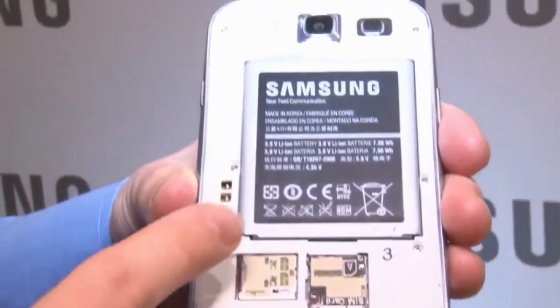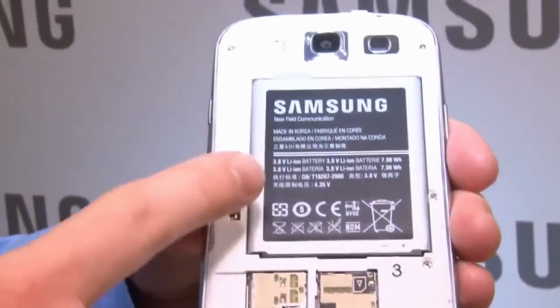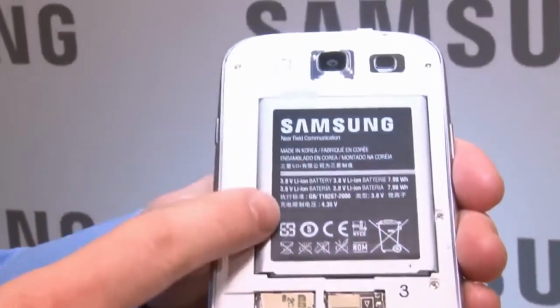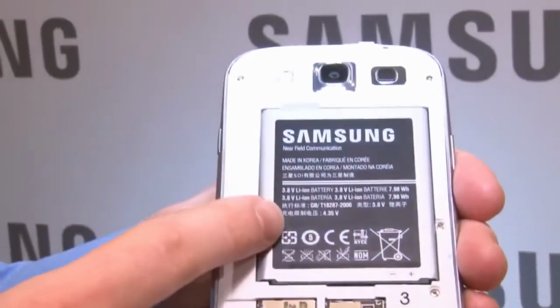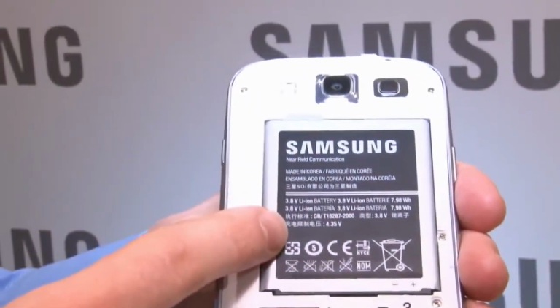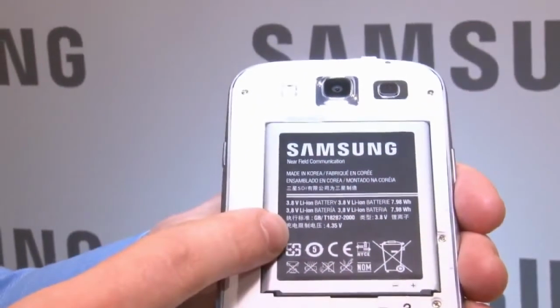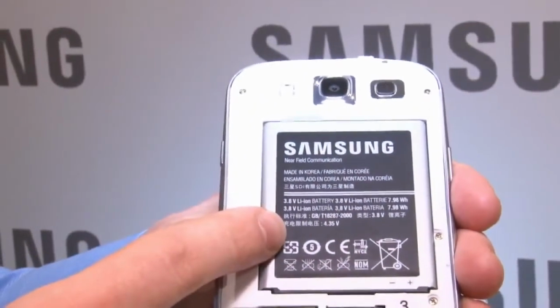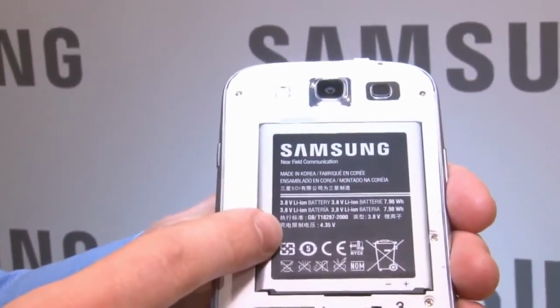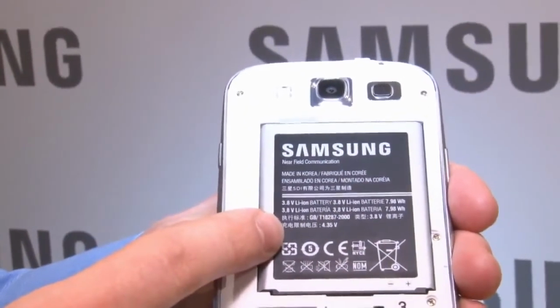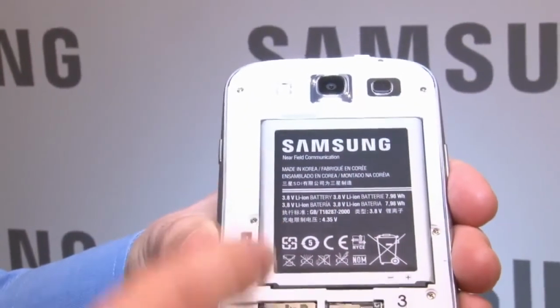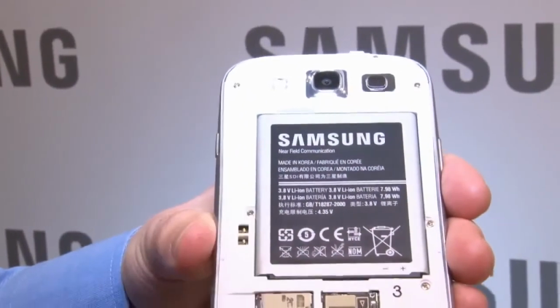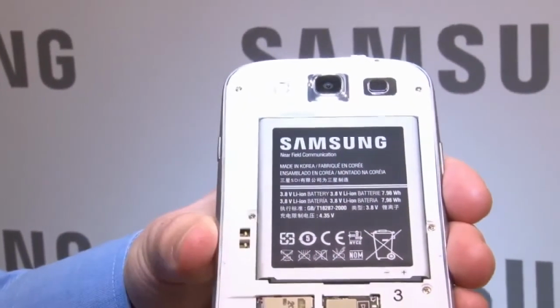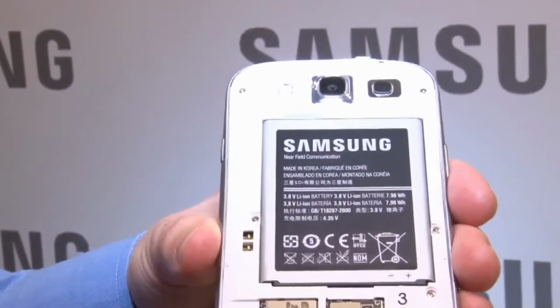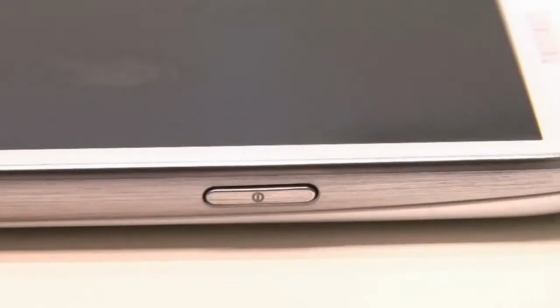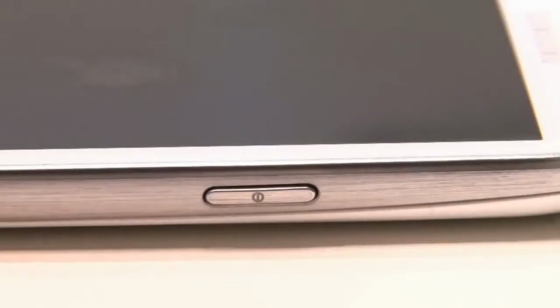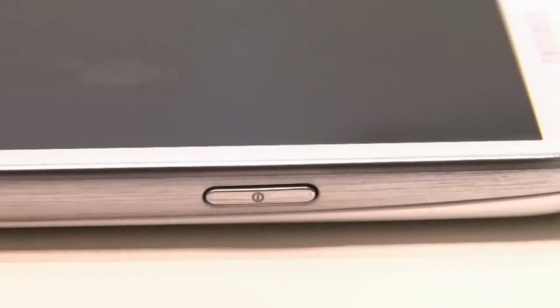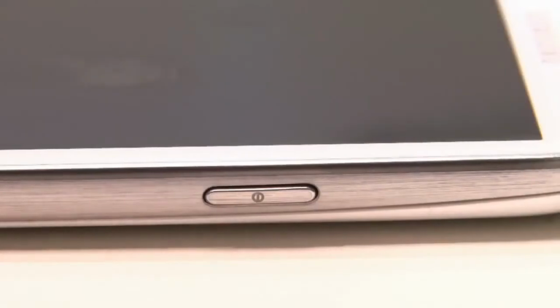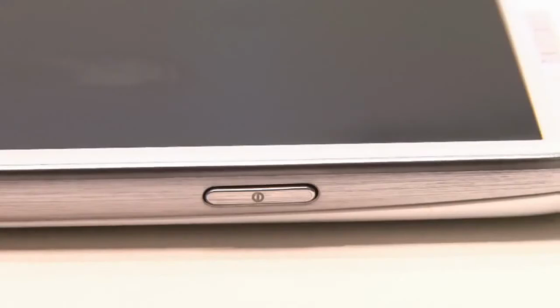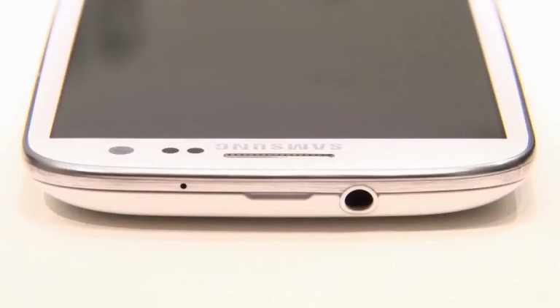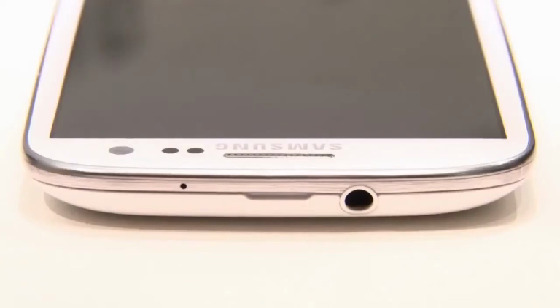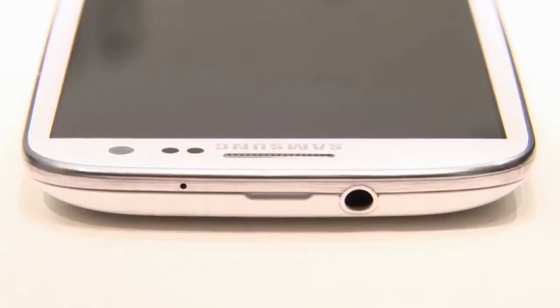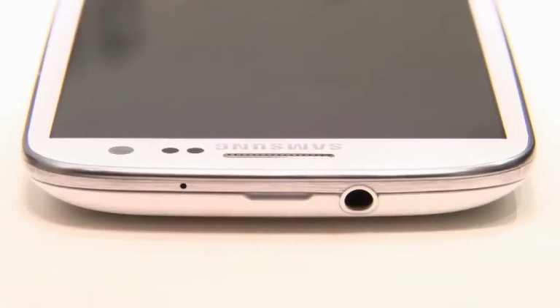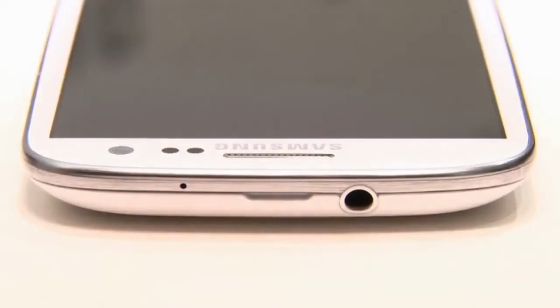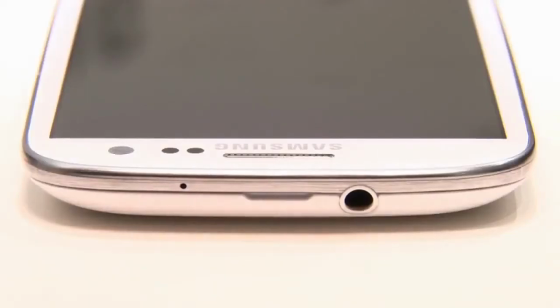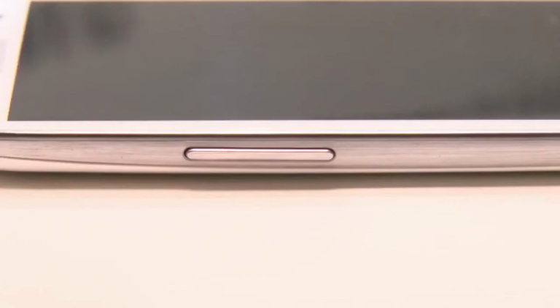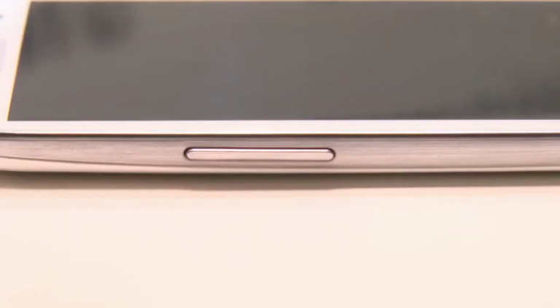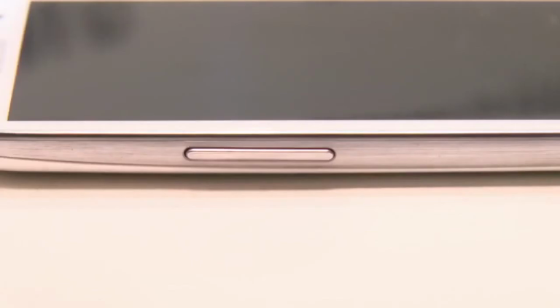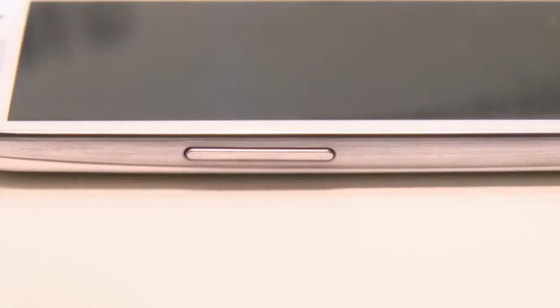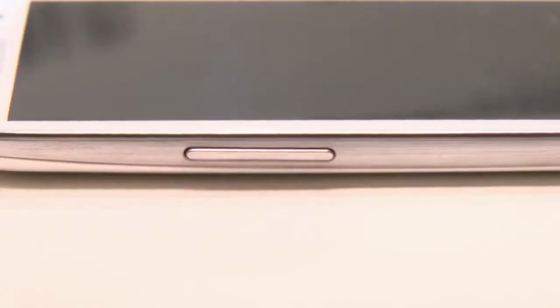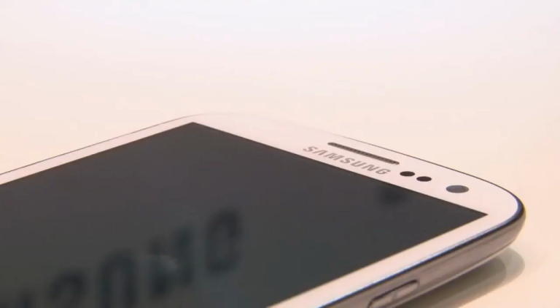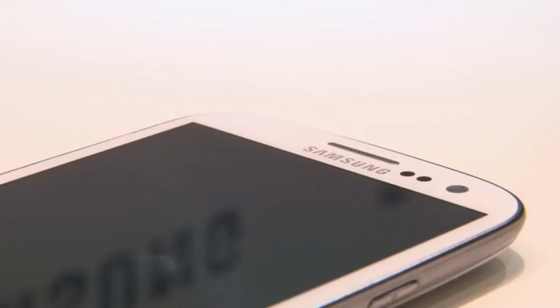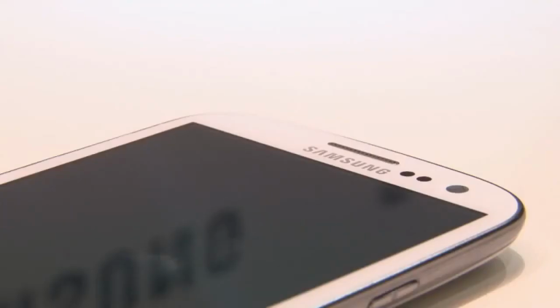But the best thing of all for me is the removable battery, so if it dies you can replace it with a new one, unlike many other high-end phones at the moment.